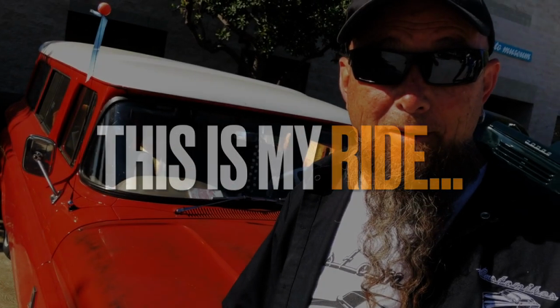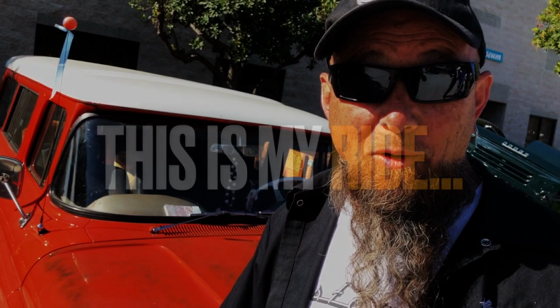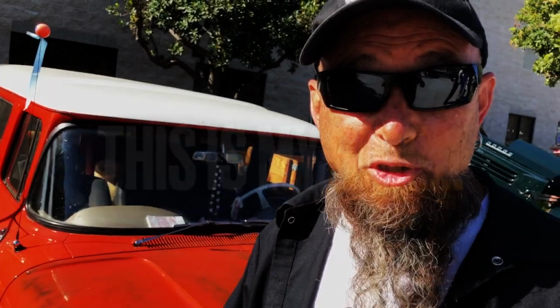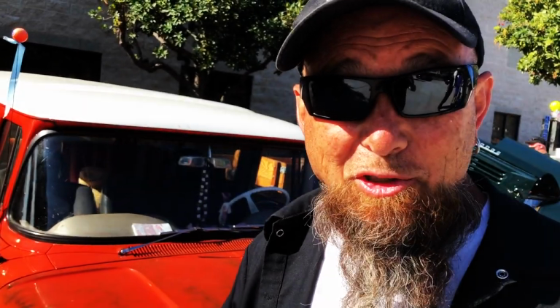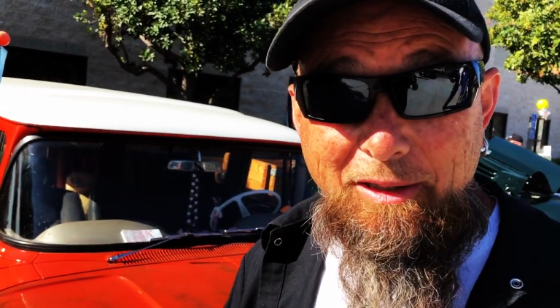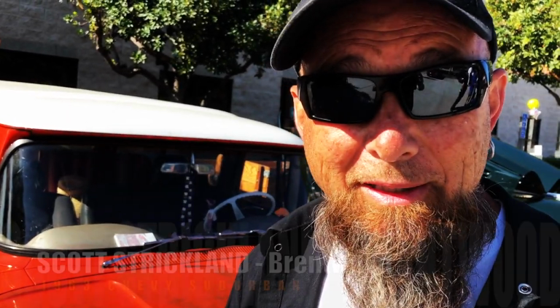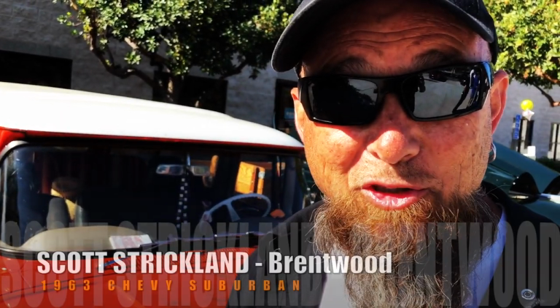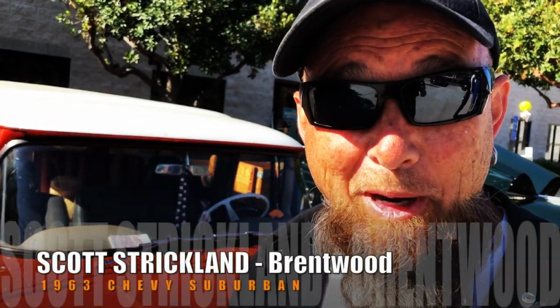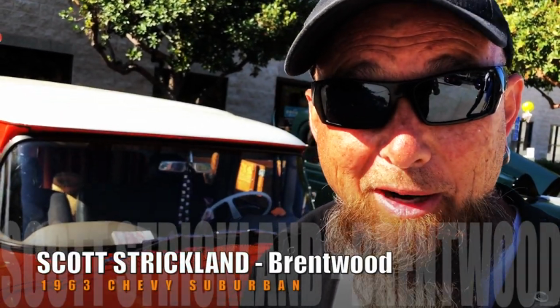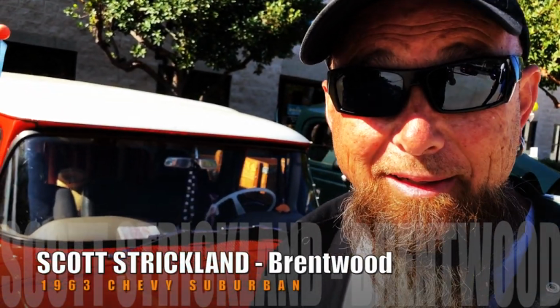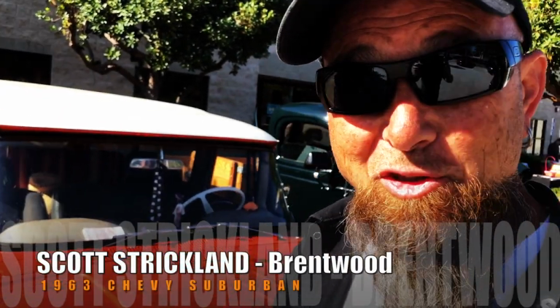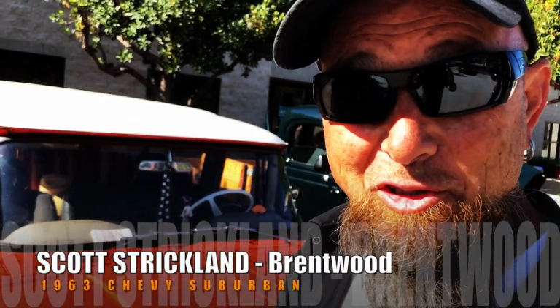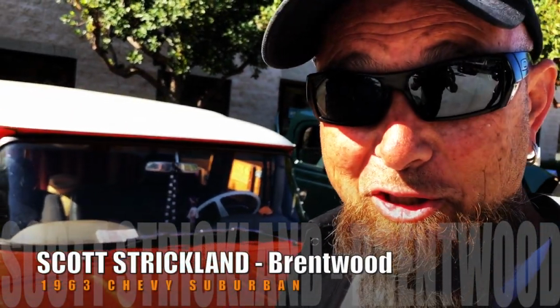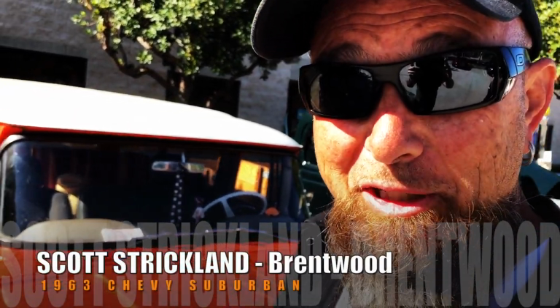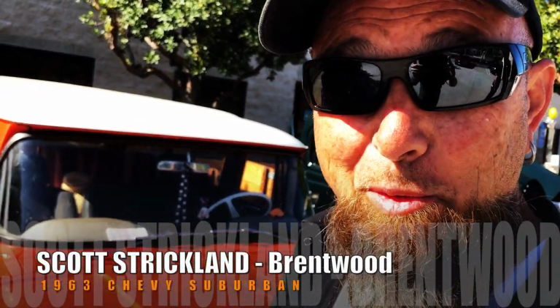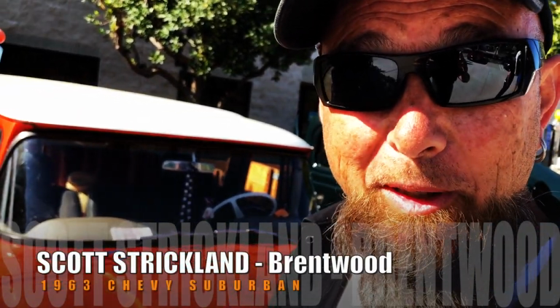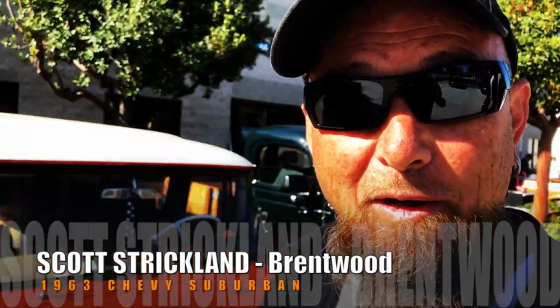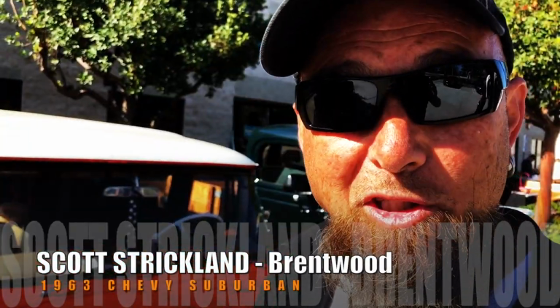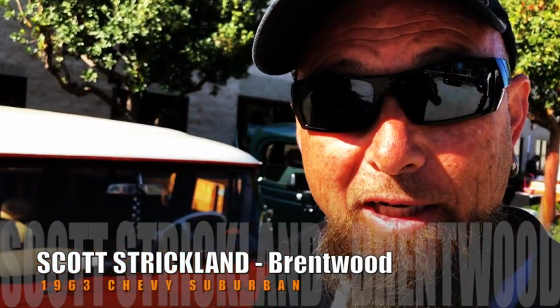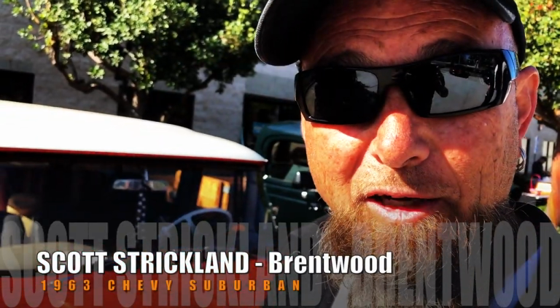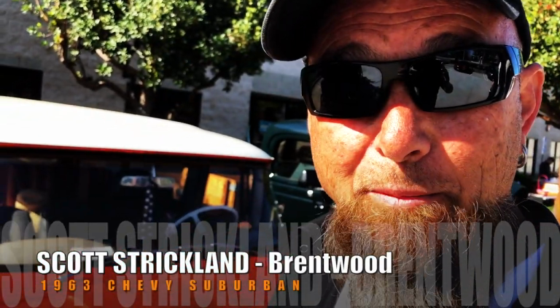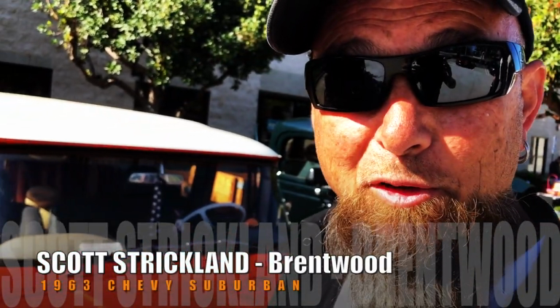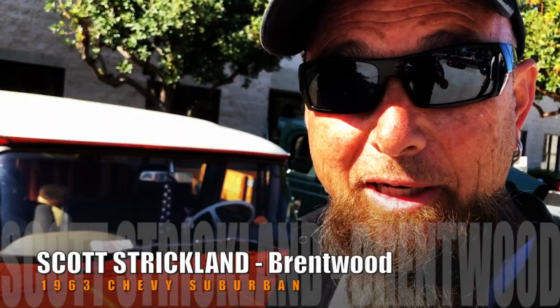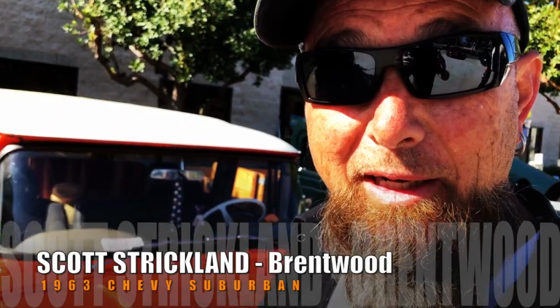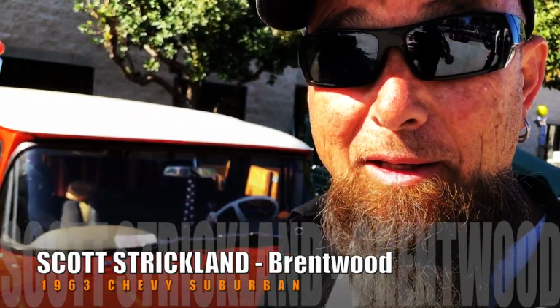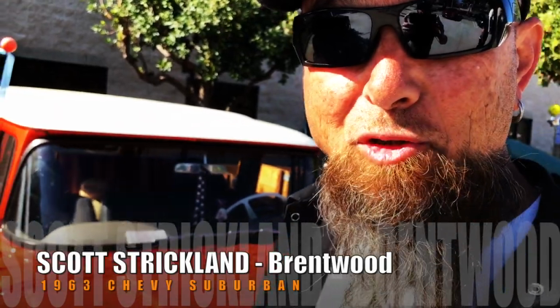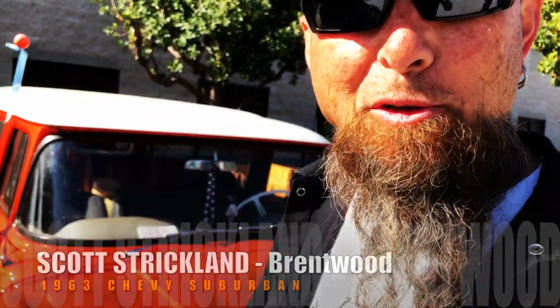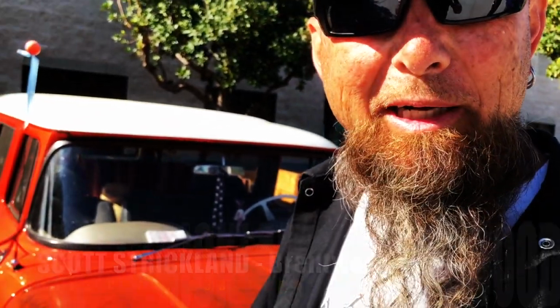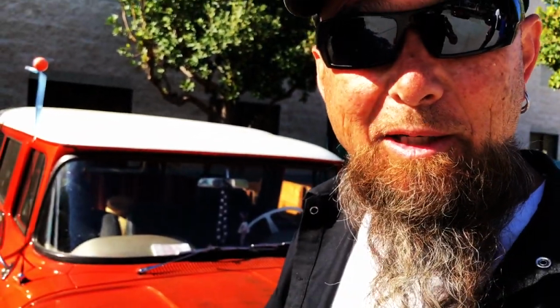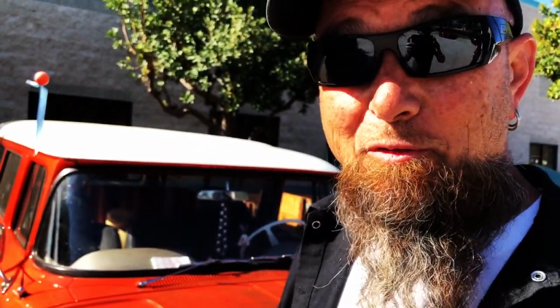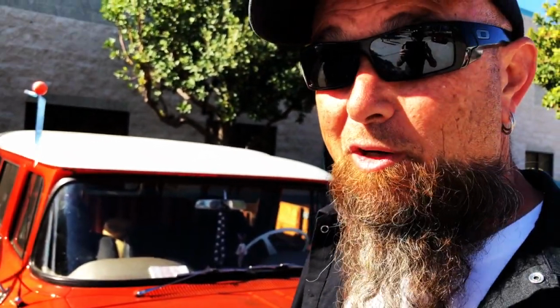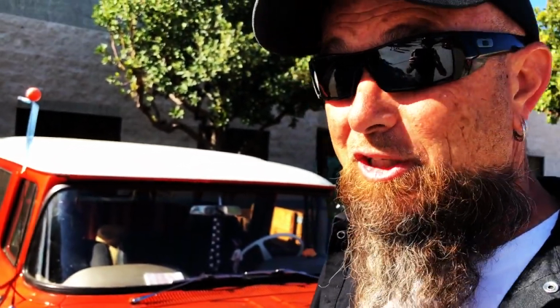Hello, I'm Scott Strickland and this is my ride. This is a '63 Suburban with a Vortec 5.3 transplant in there with a 4L60.